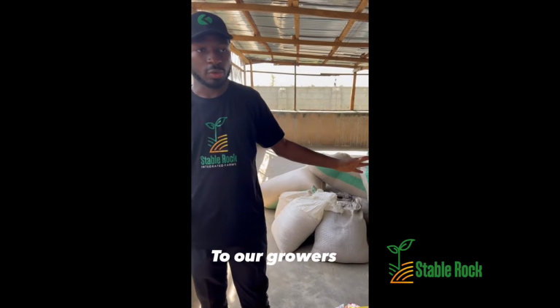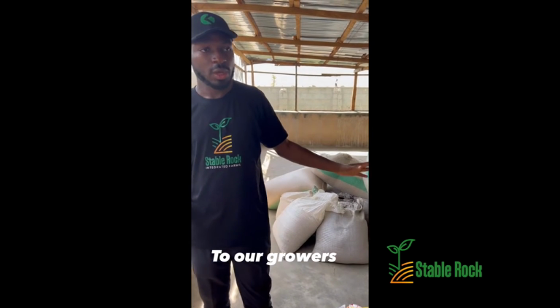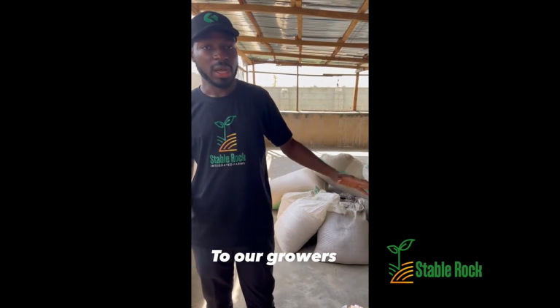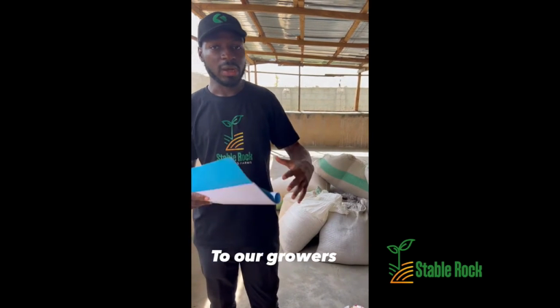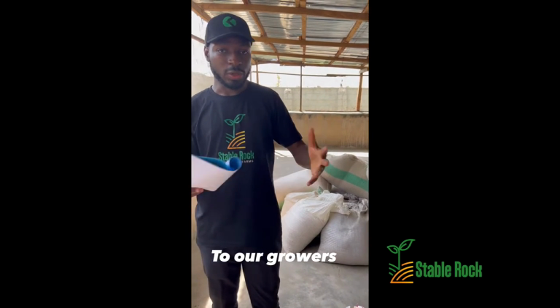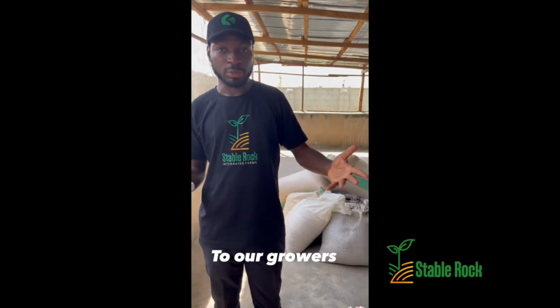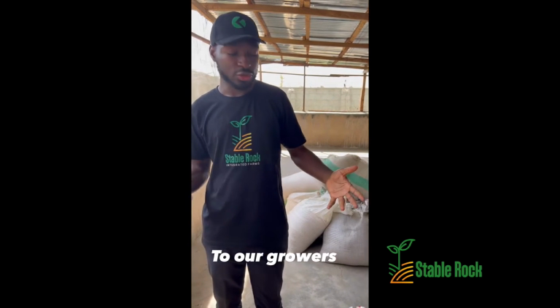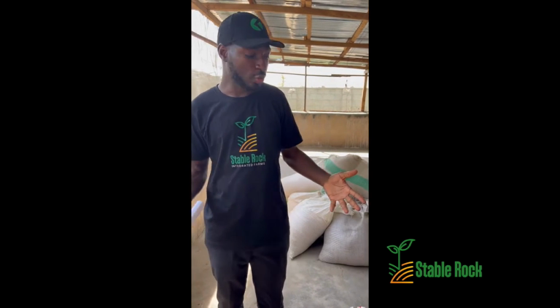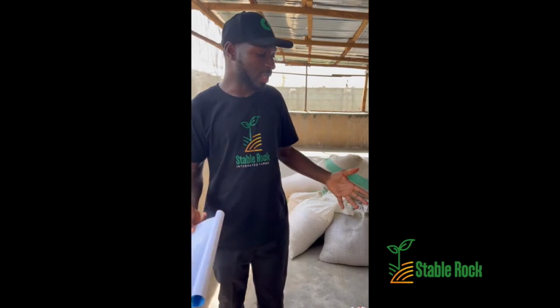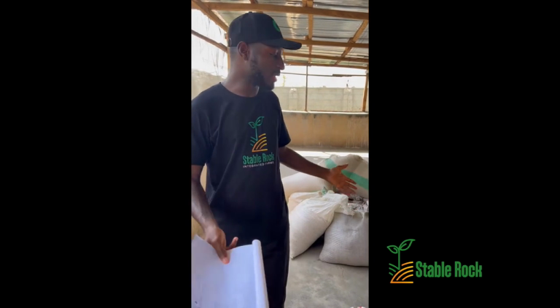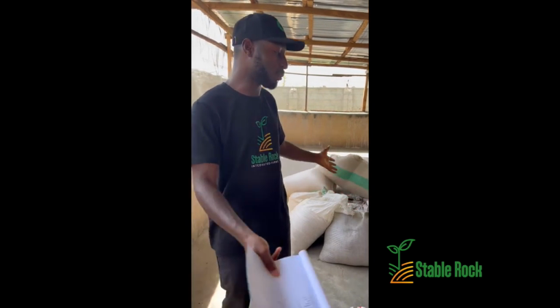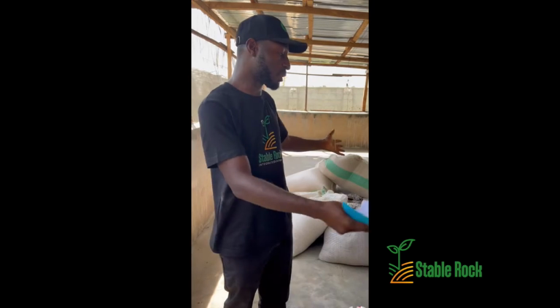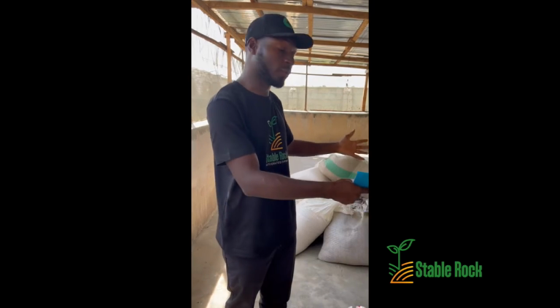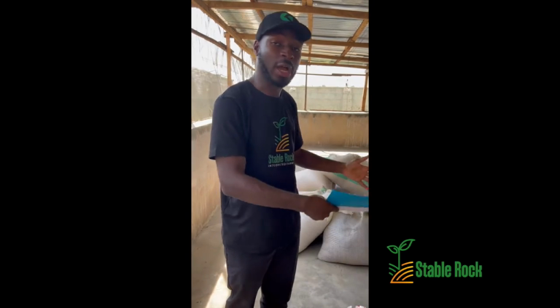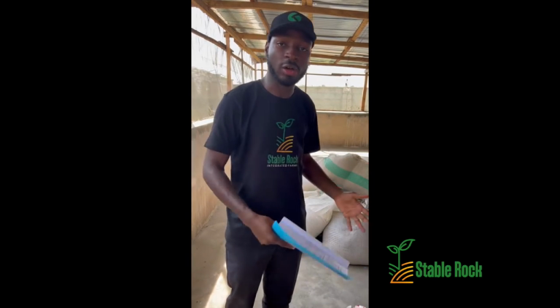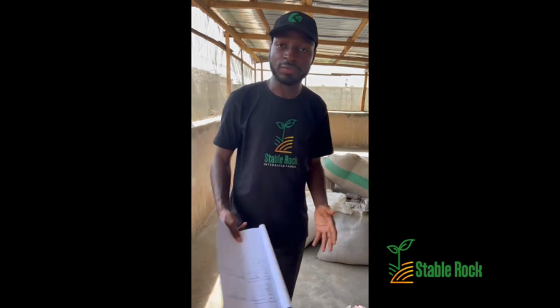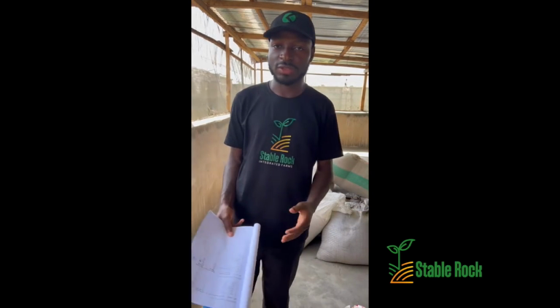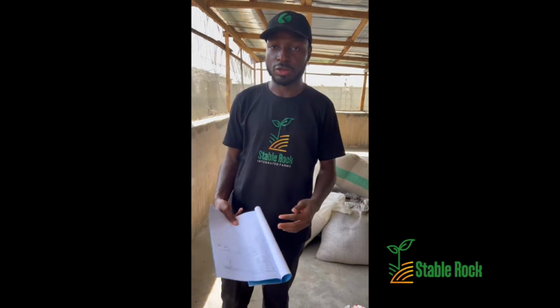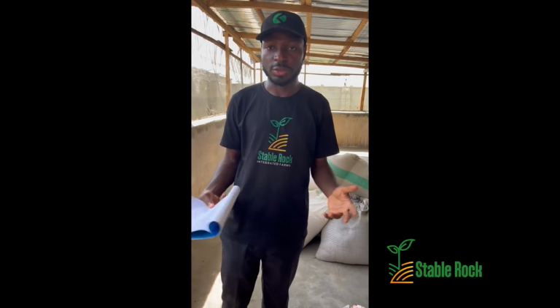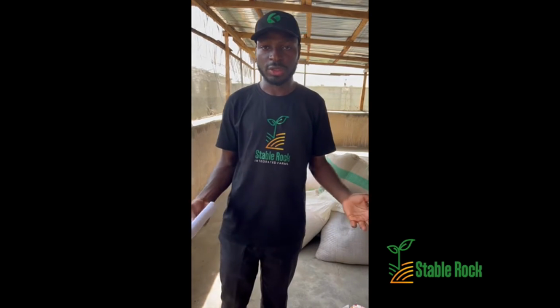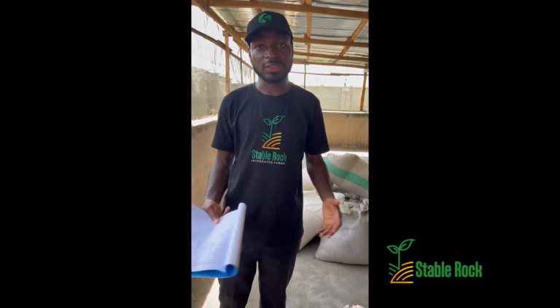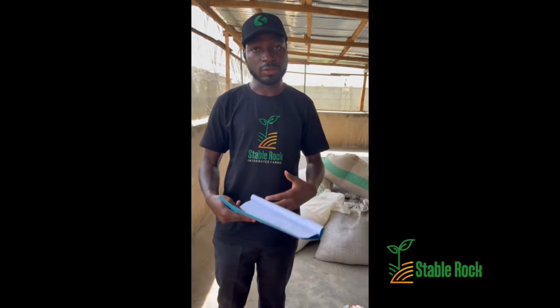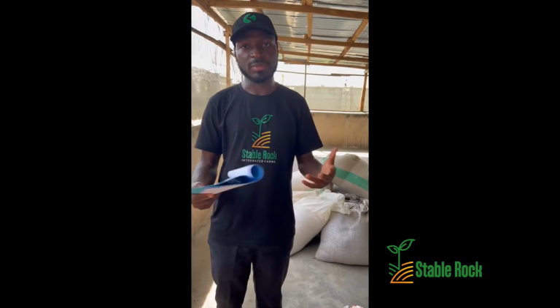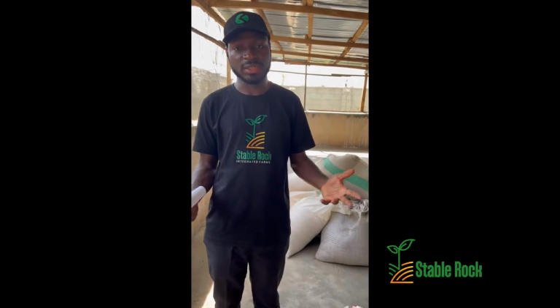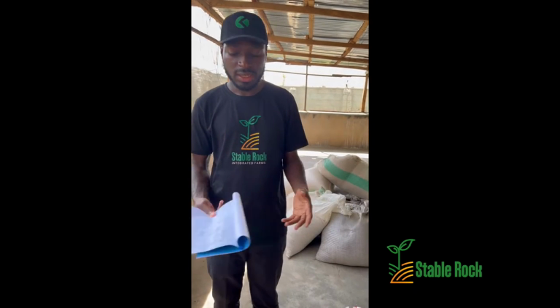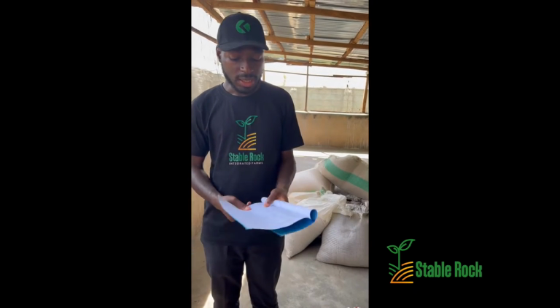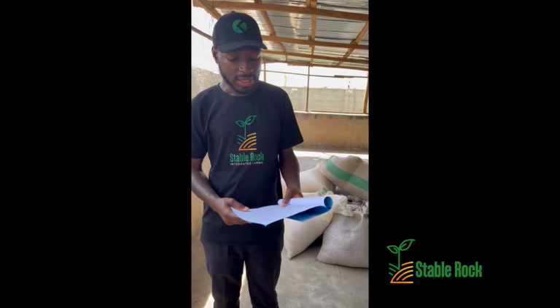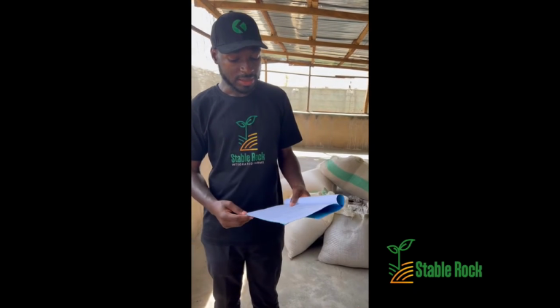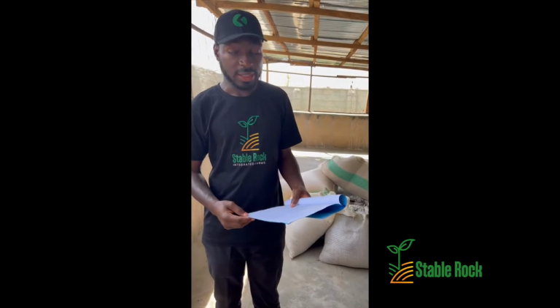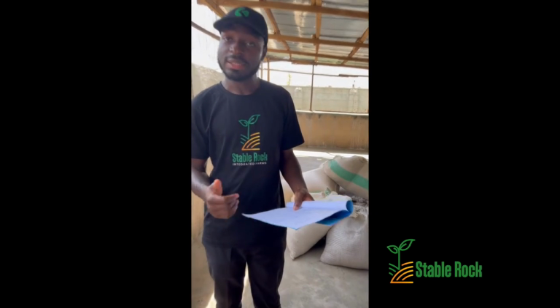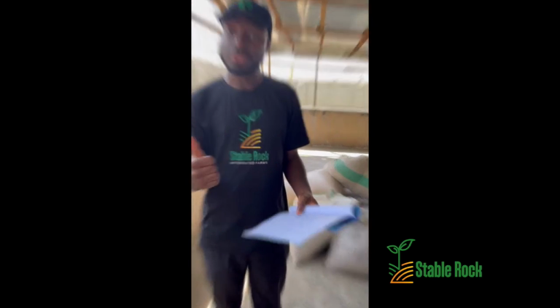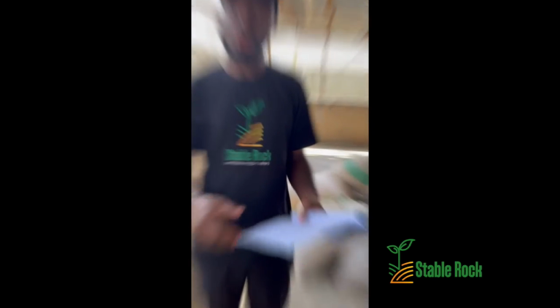What I'm going to show you next is the process of how all of this is going to be done — how it is going to be mixed. Let's get to work.